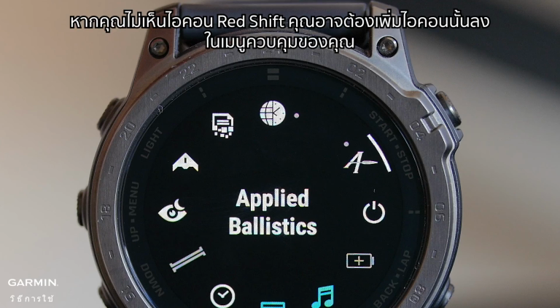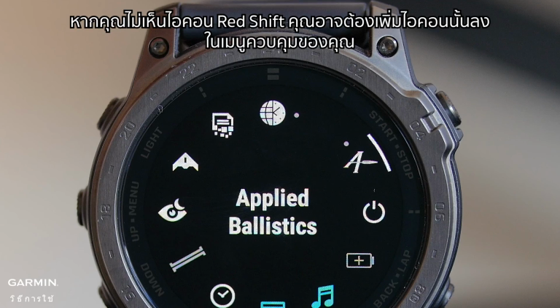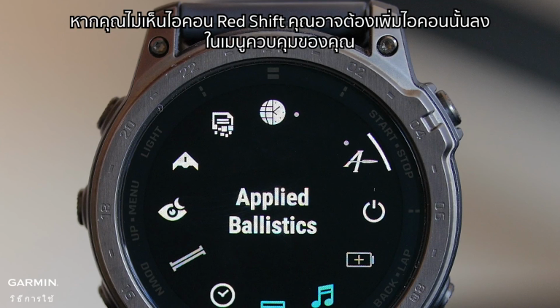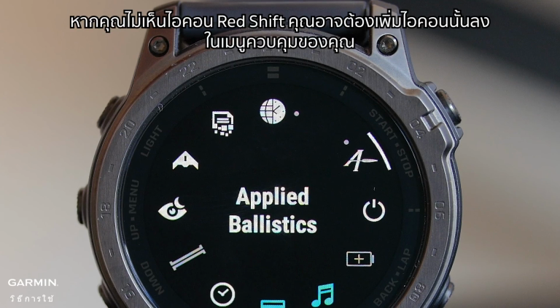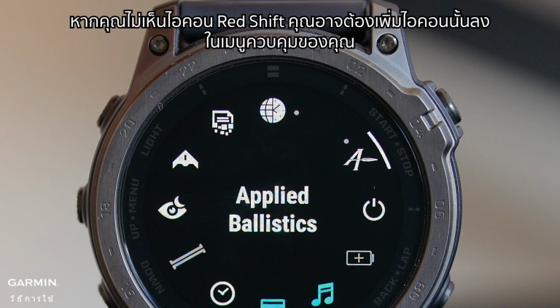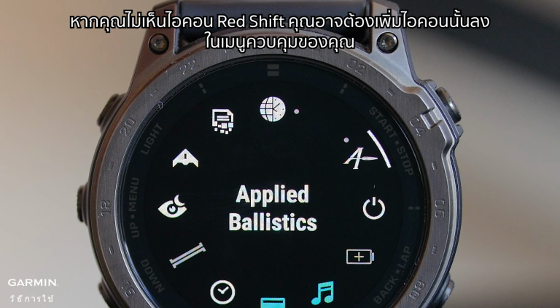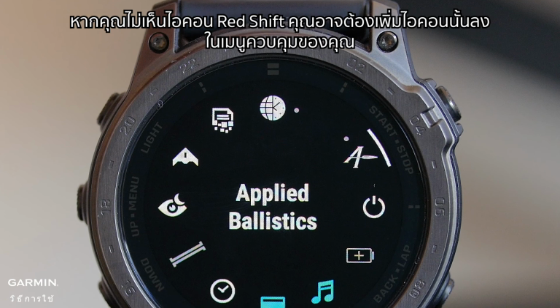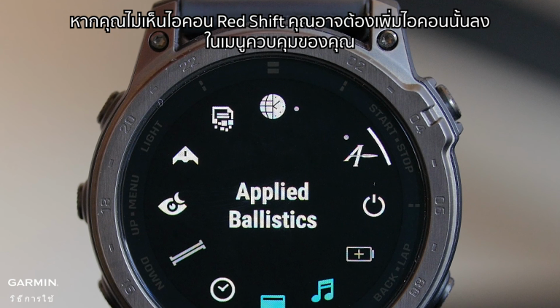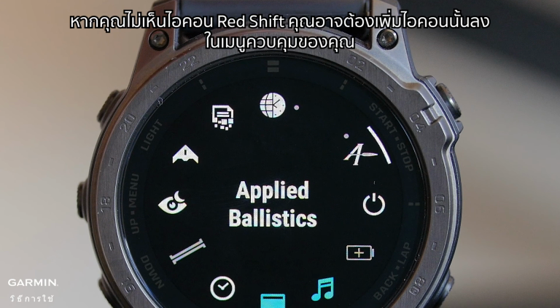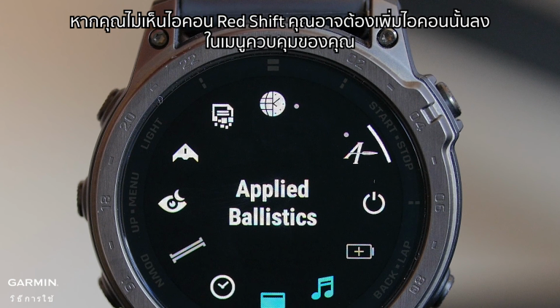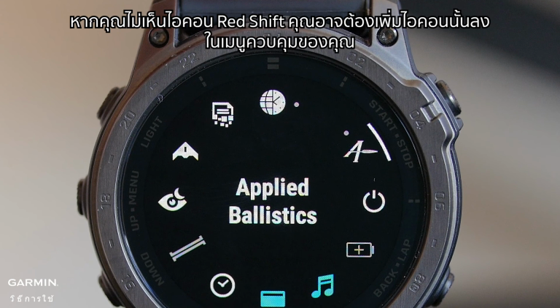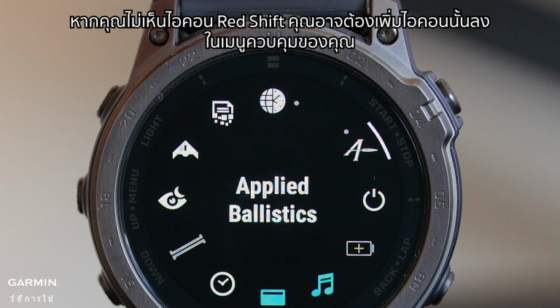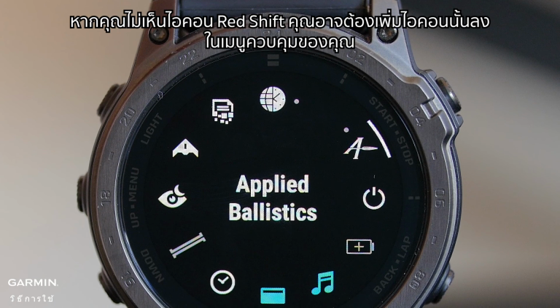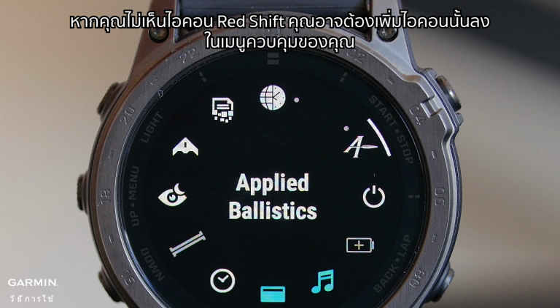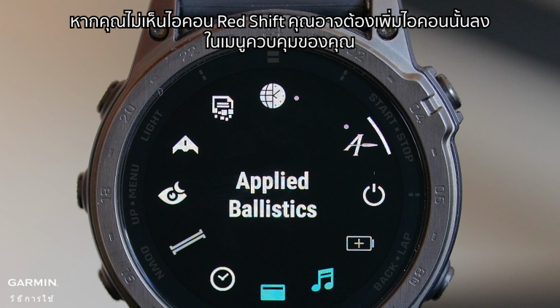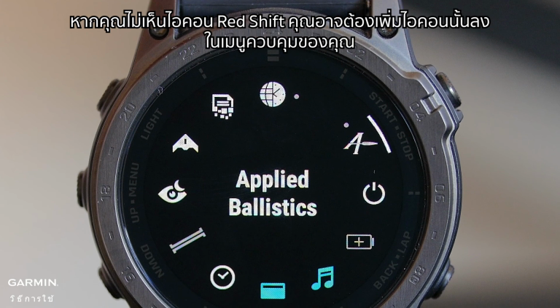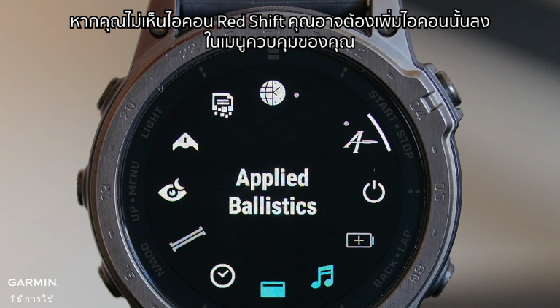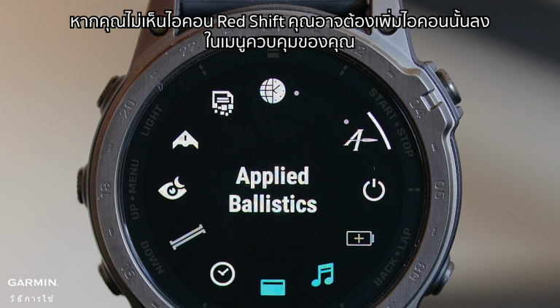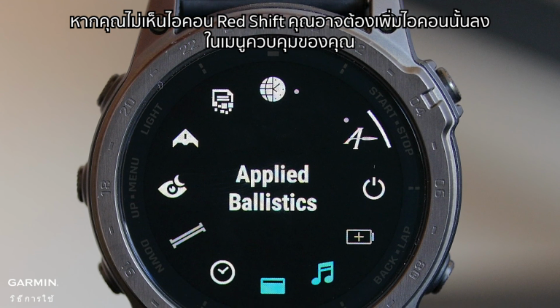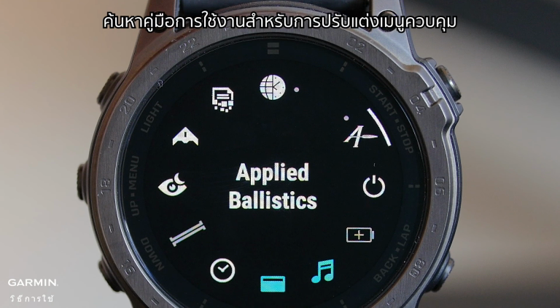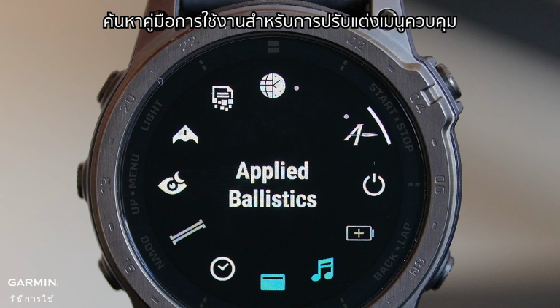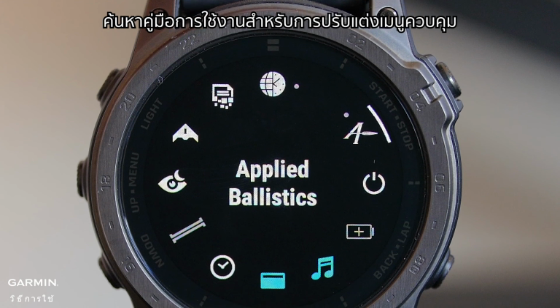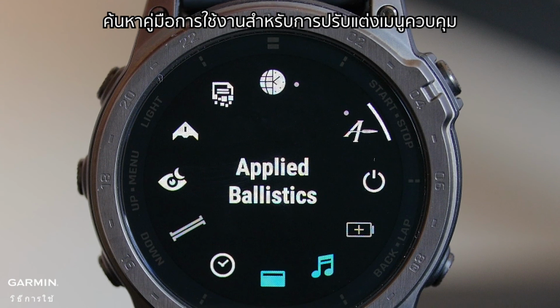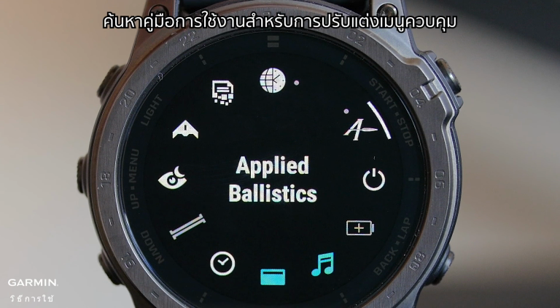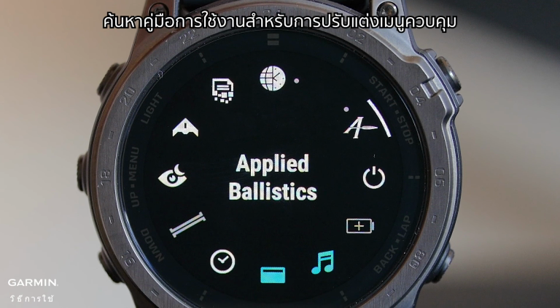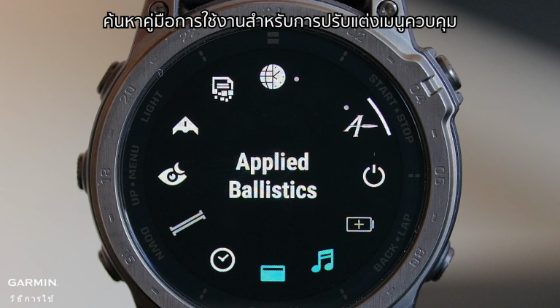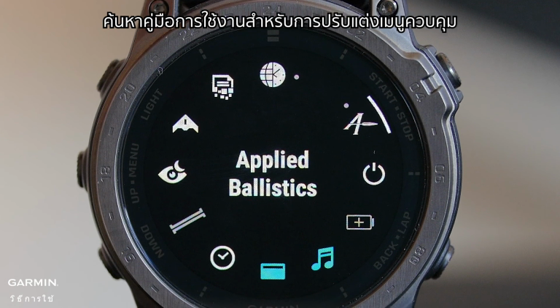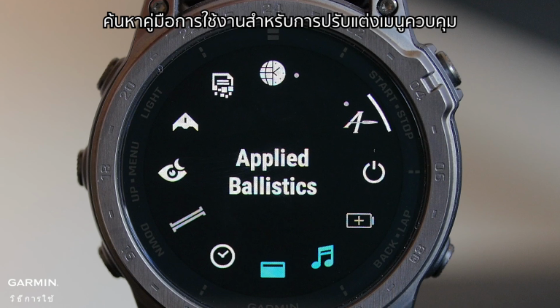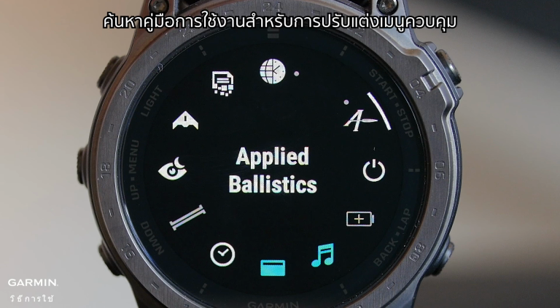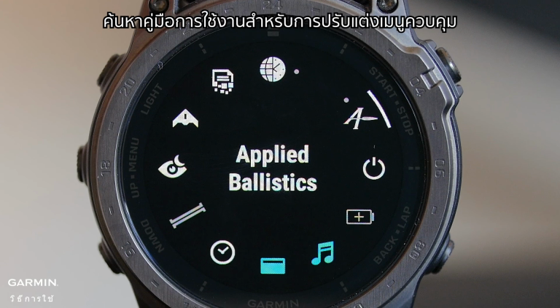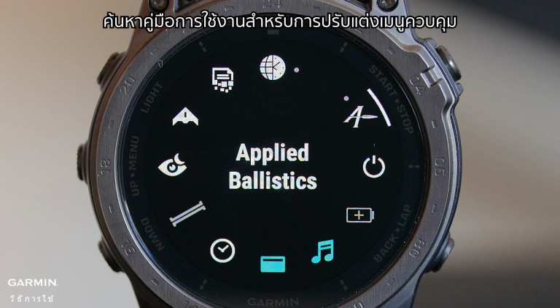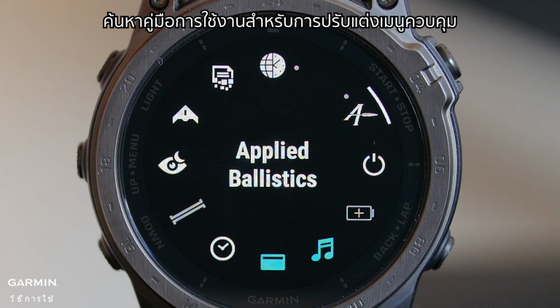If you do not see the RedShift icon, you may need to add it to your controls menu. Search your owner's manual for customizing the controls menu.